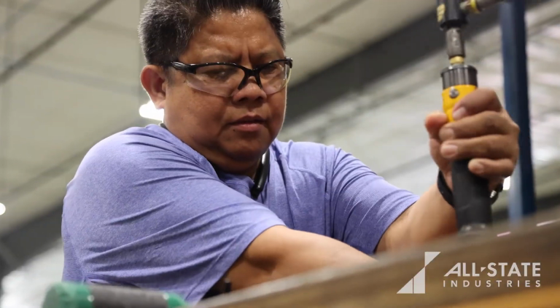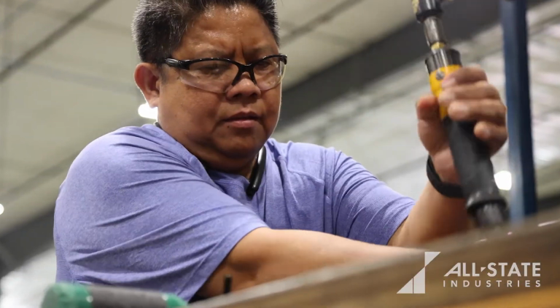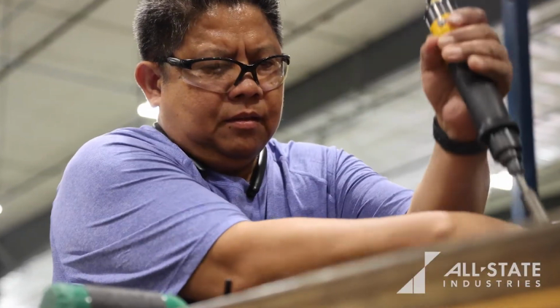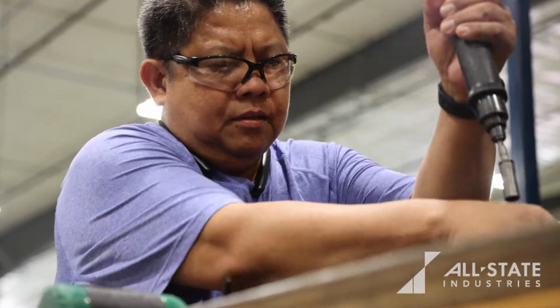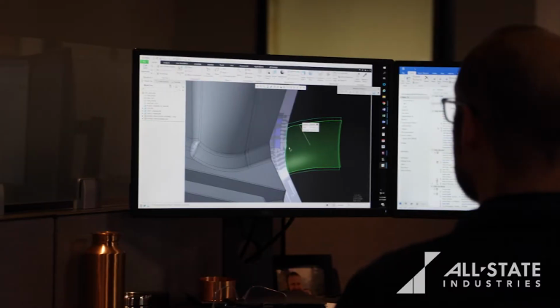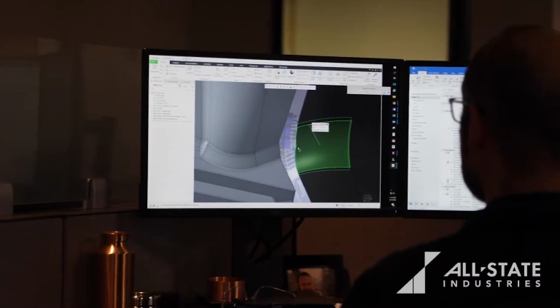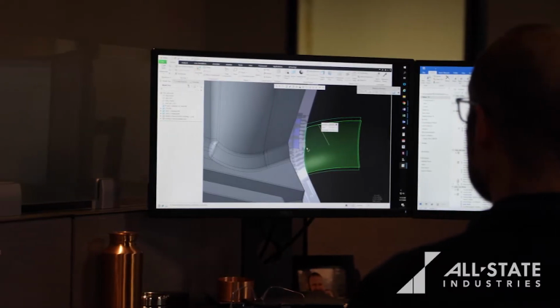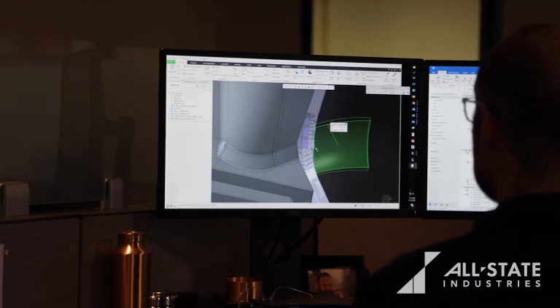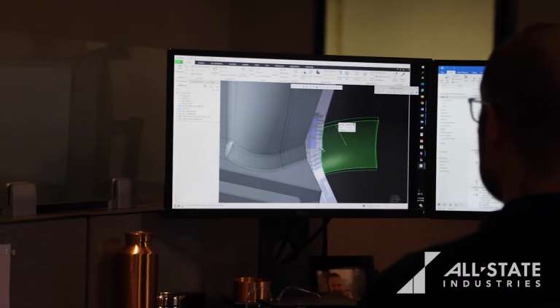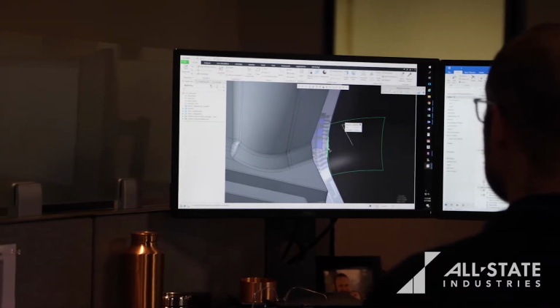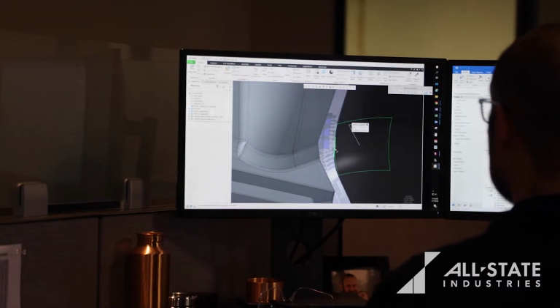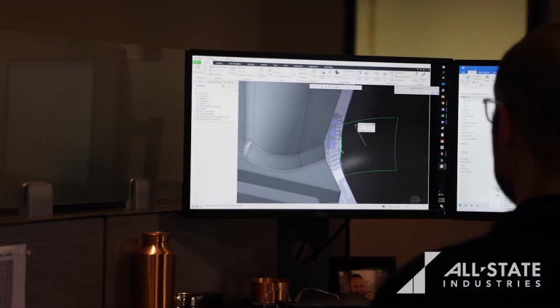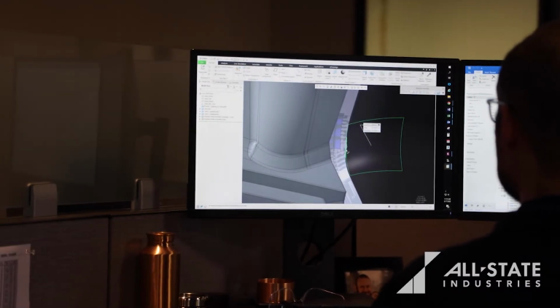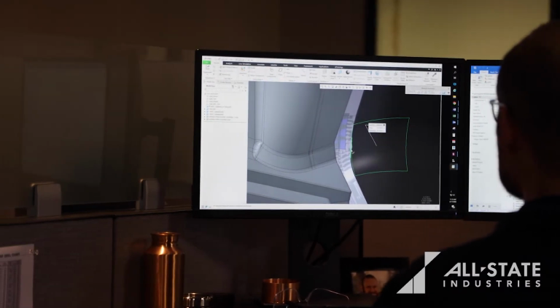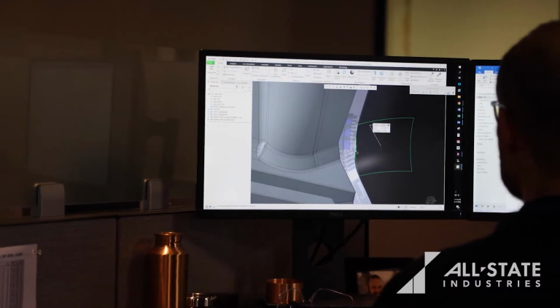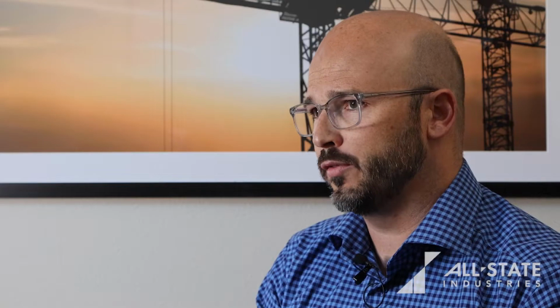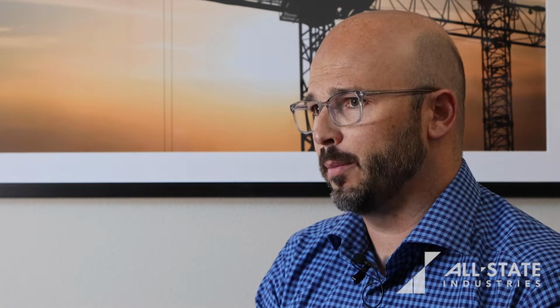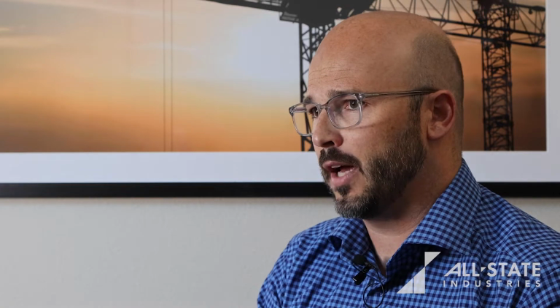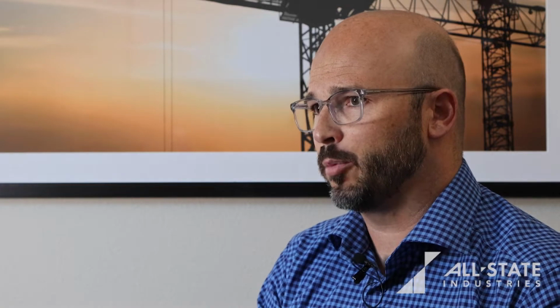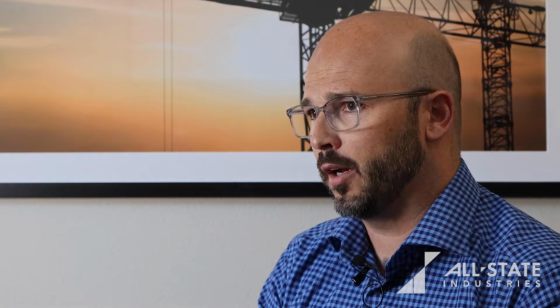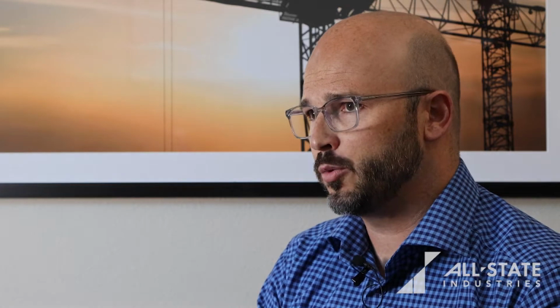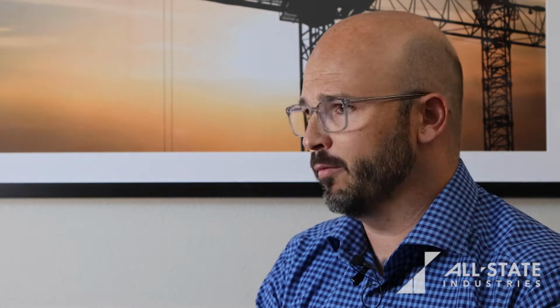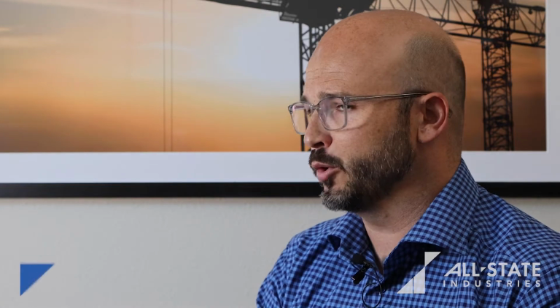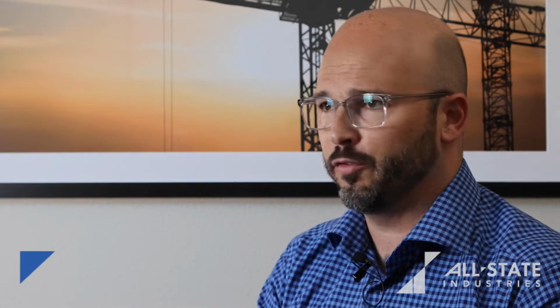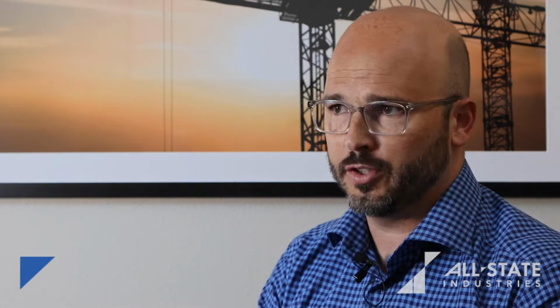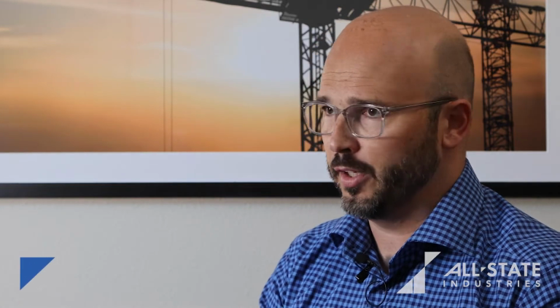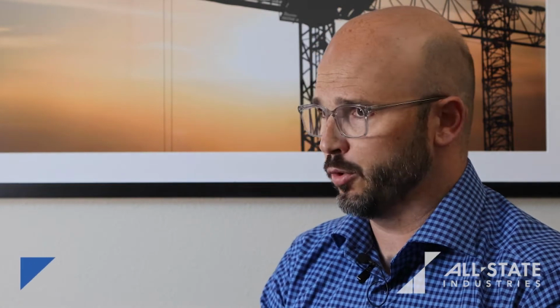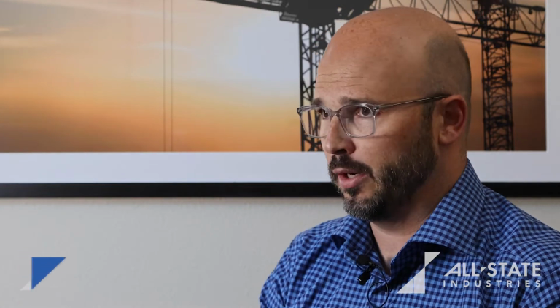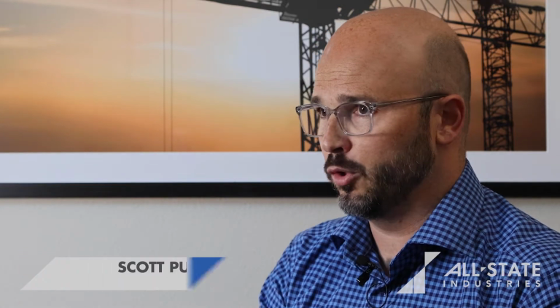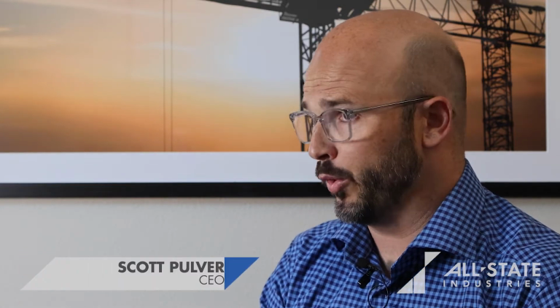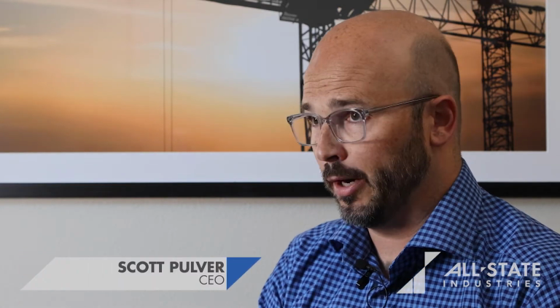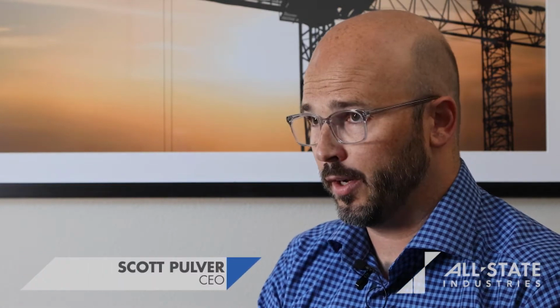Allstate Industries is a diverse manufacturer of non-metallic products. We have multiple facilities around North America.